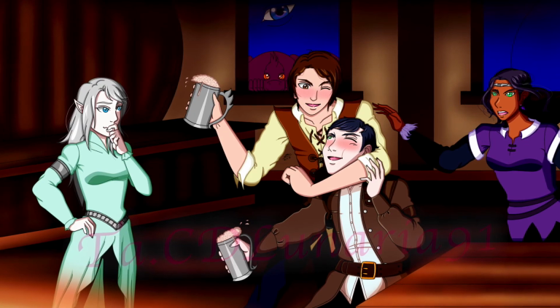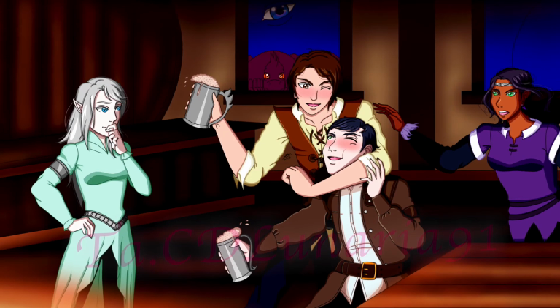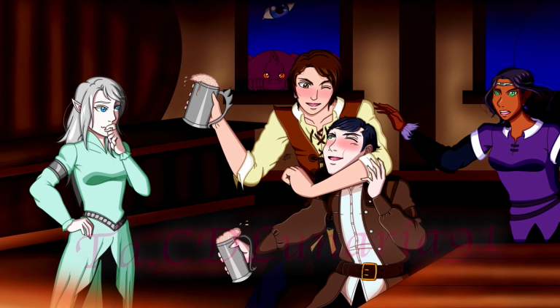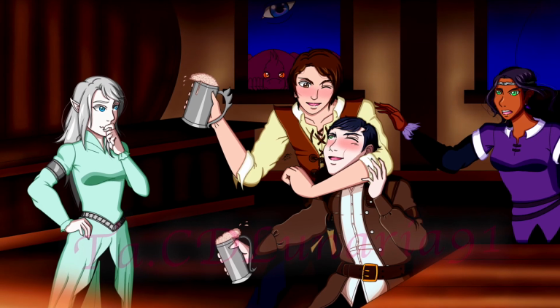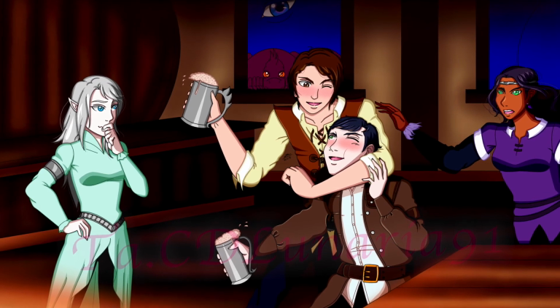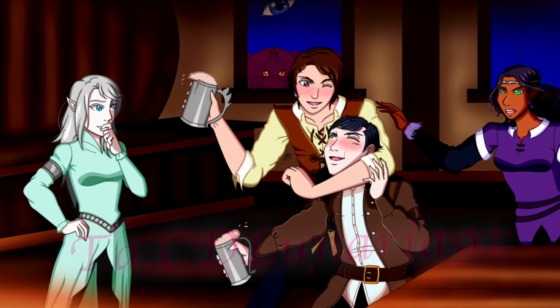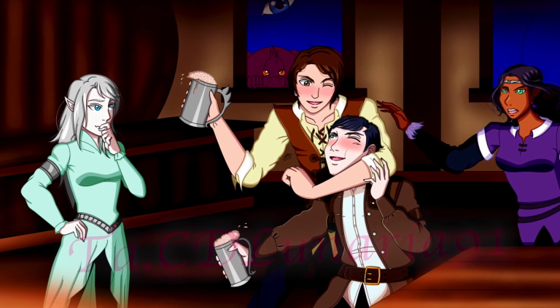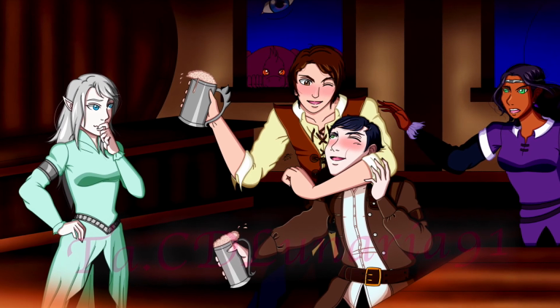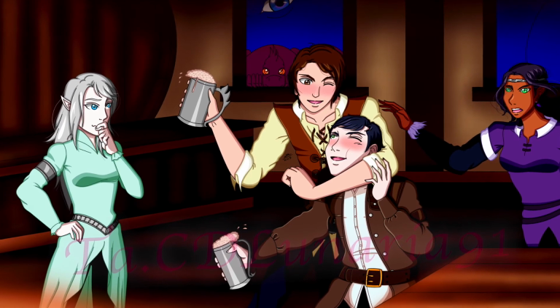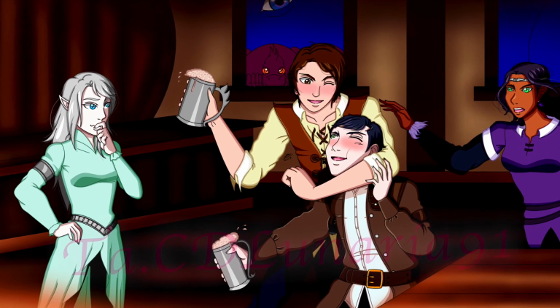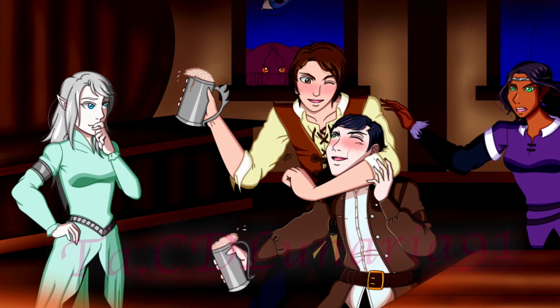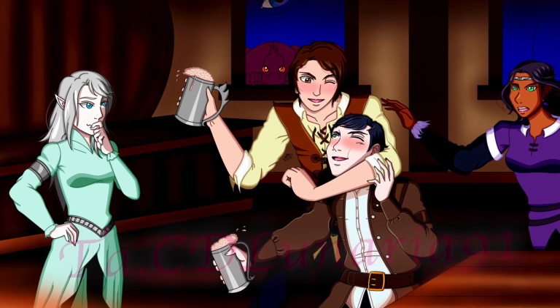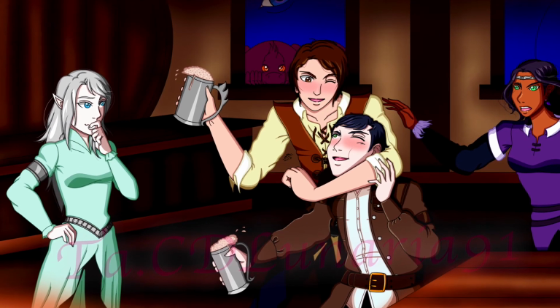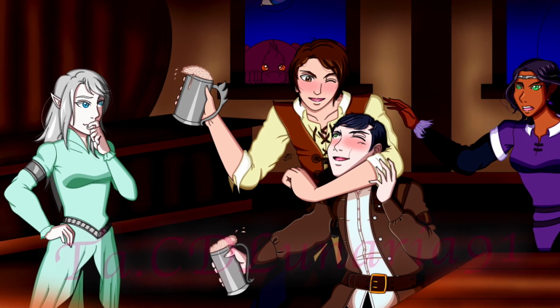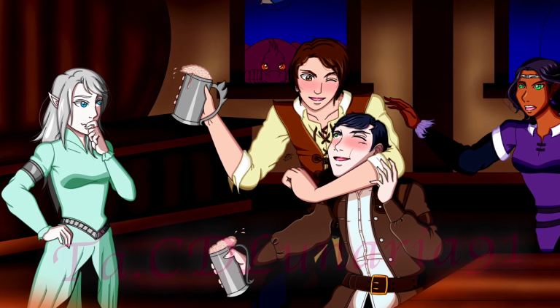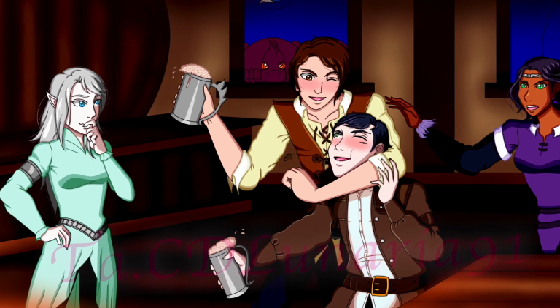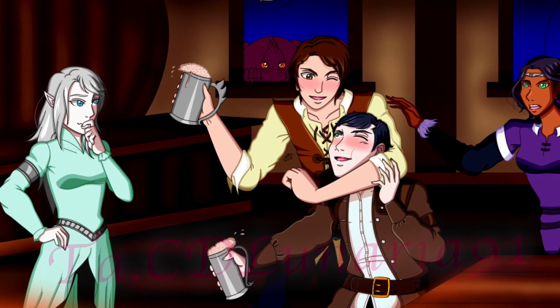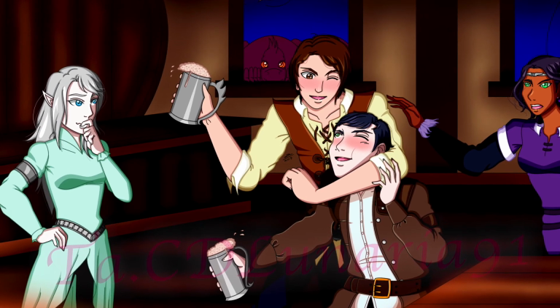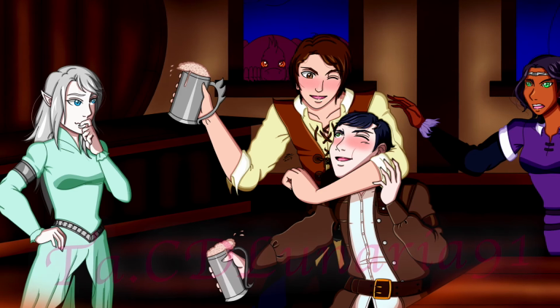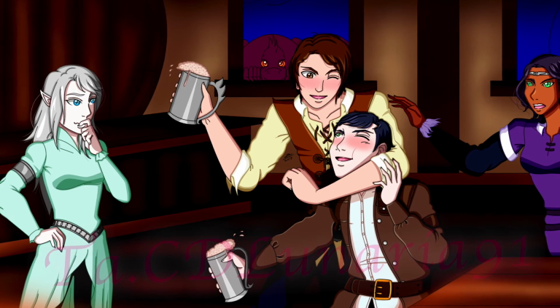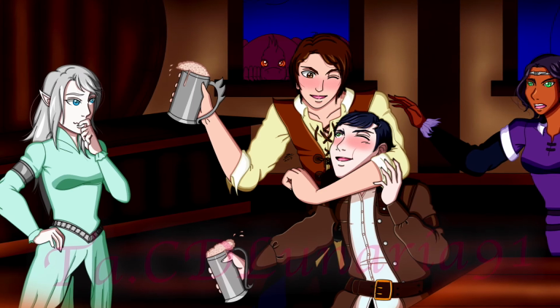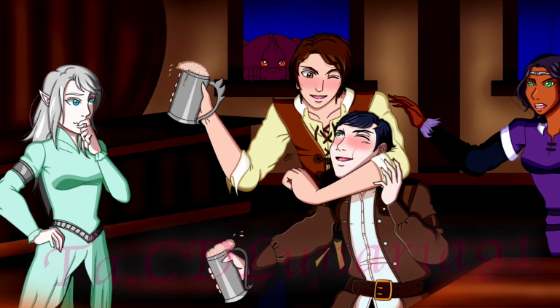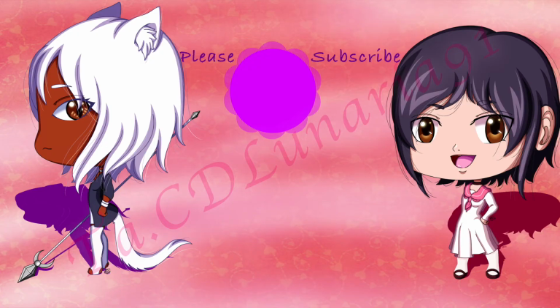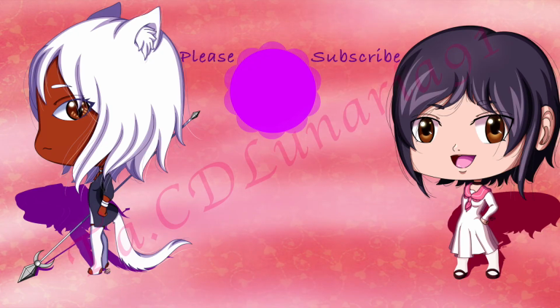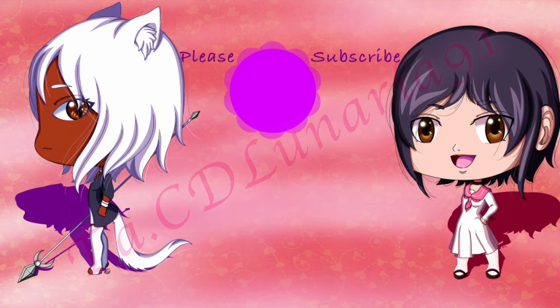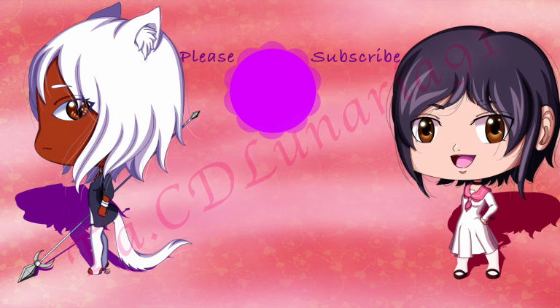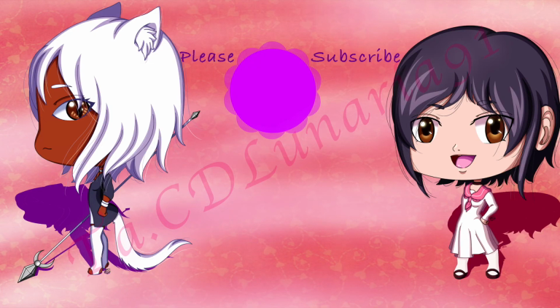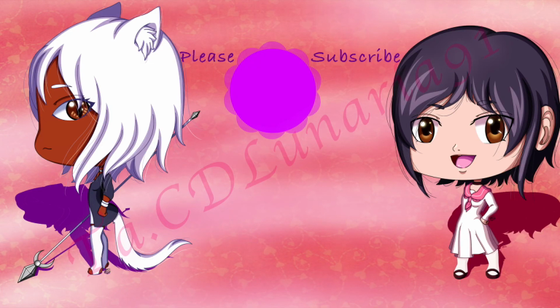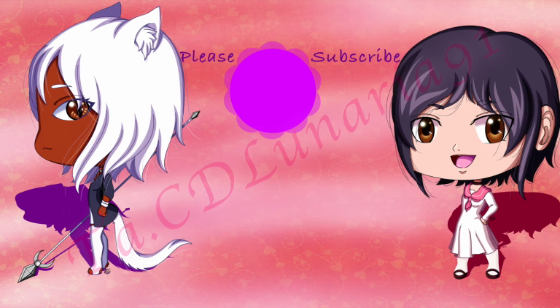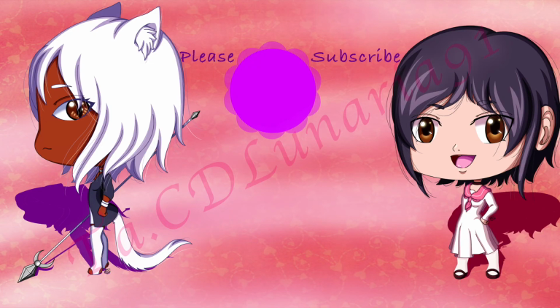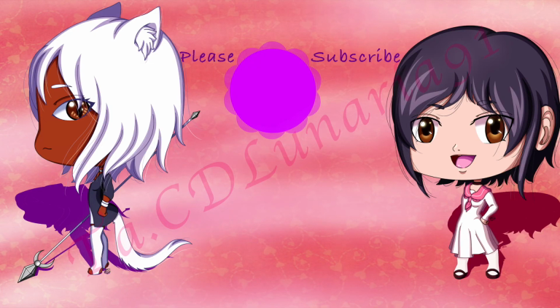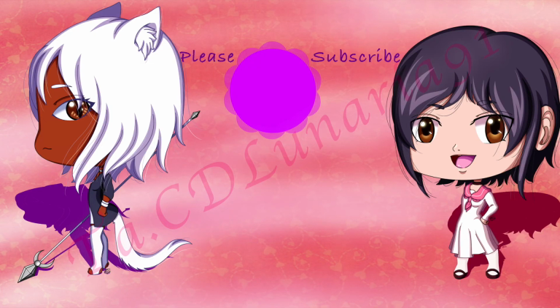We've pretty much reached the end. Thank you all so much for watching this video — please follow me on my other sites. Bye!